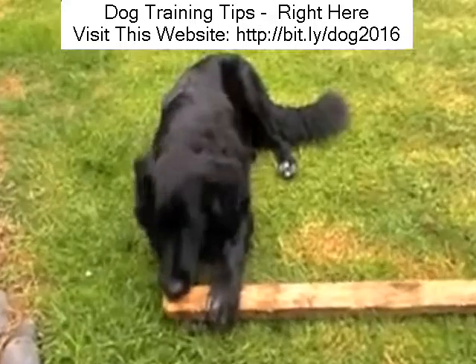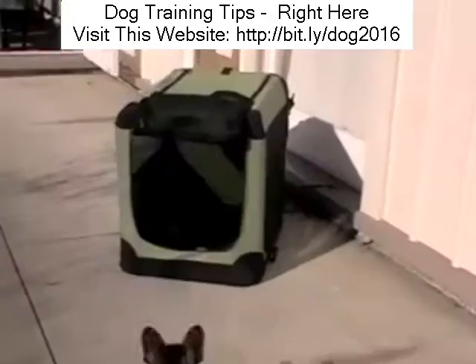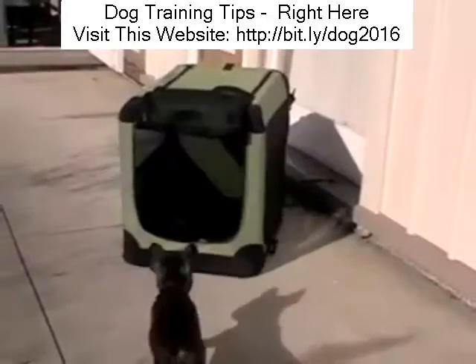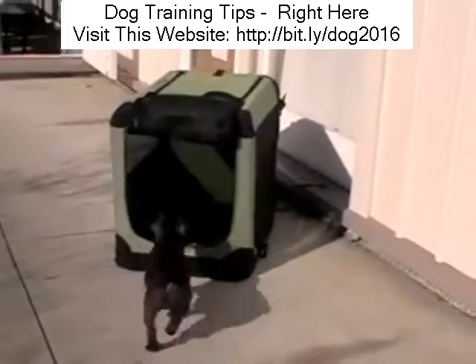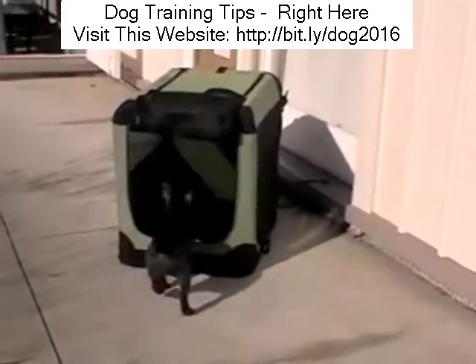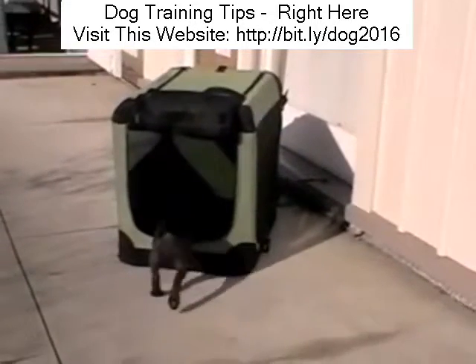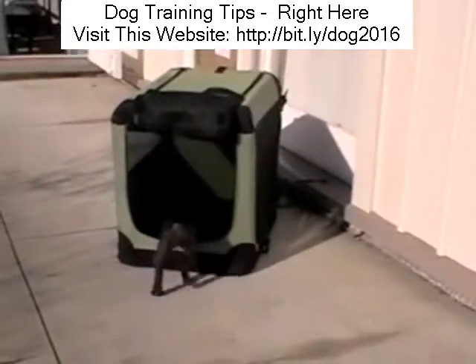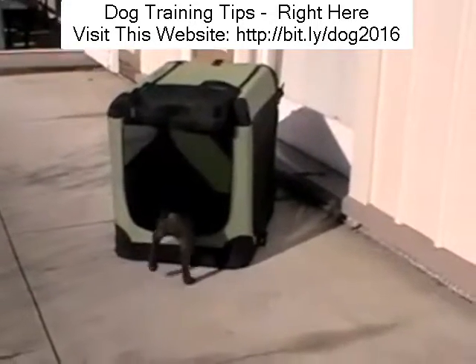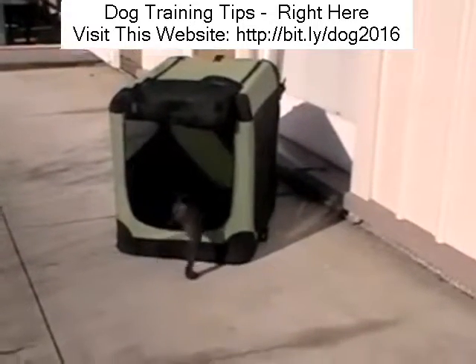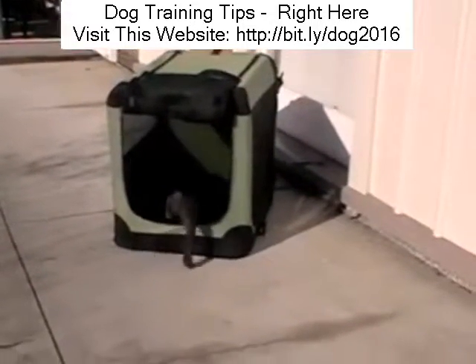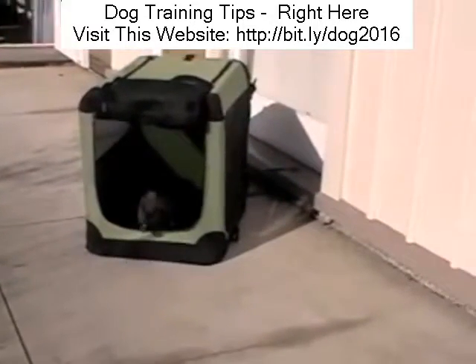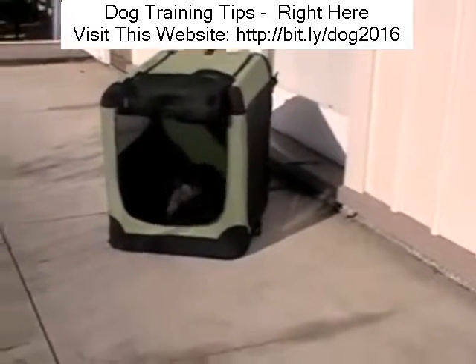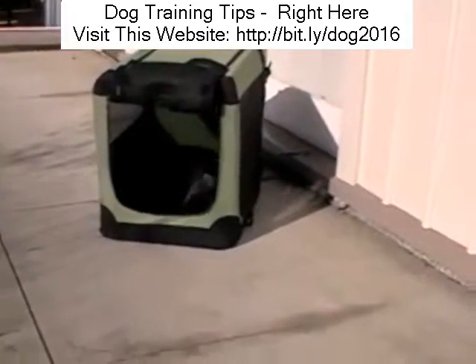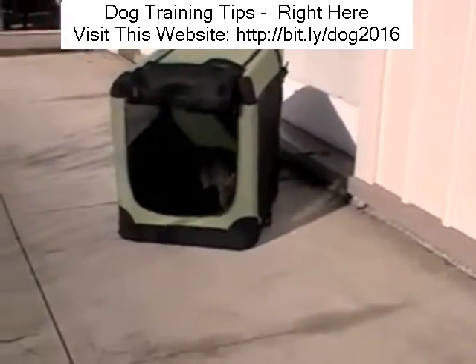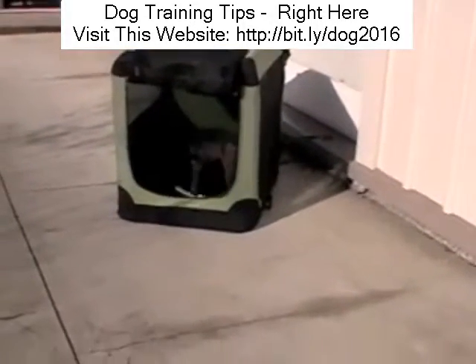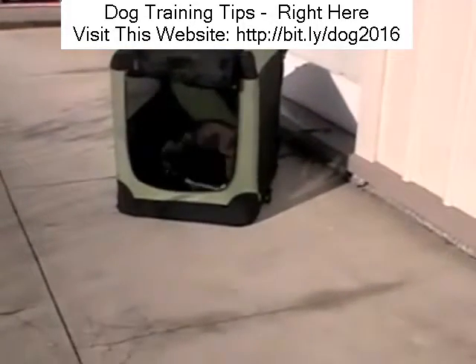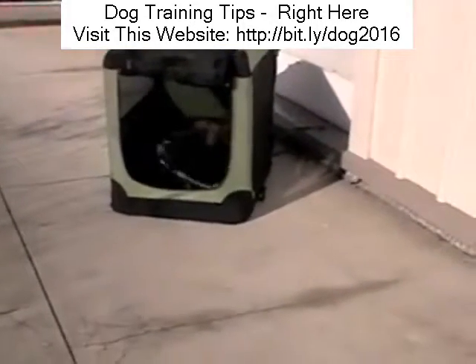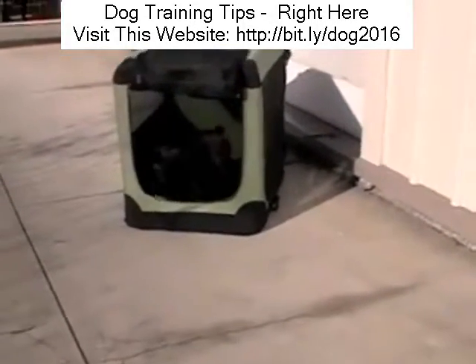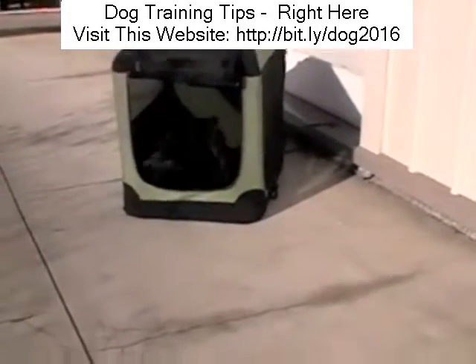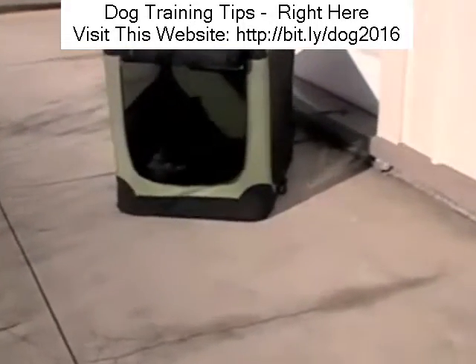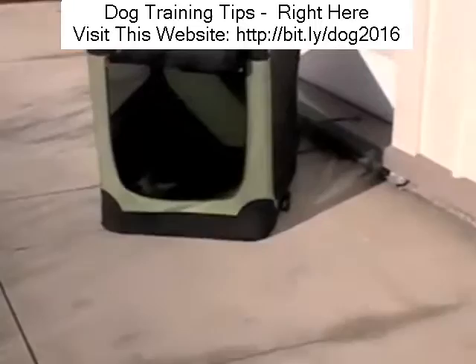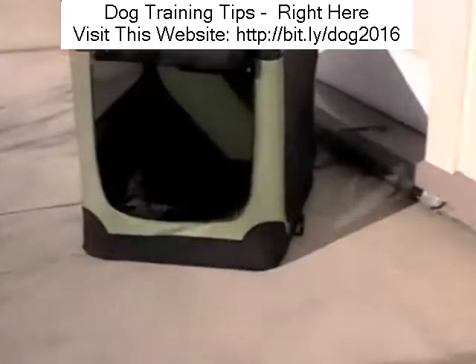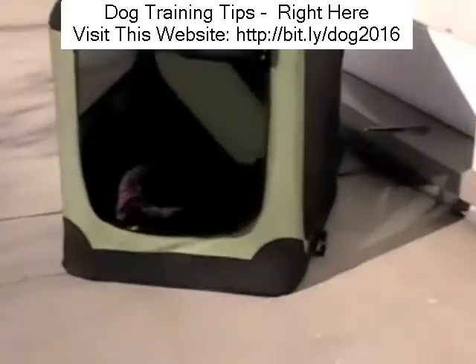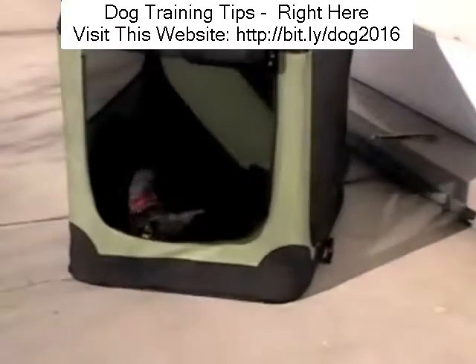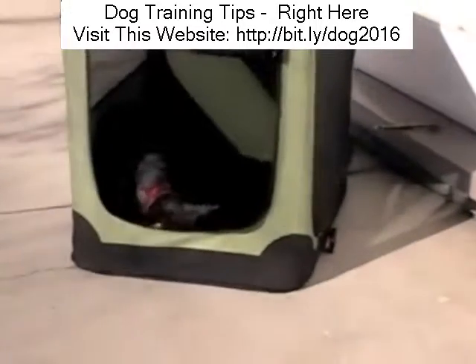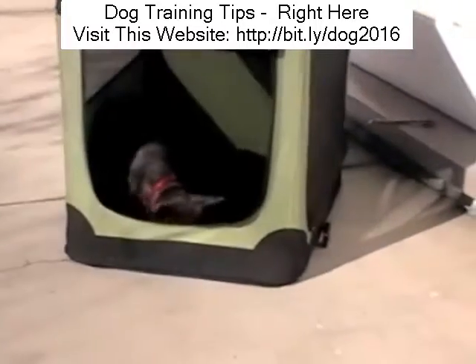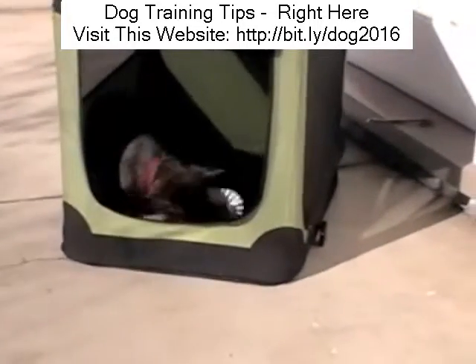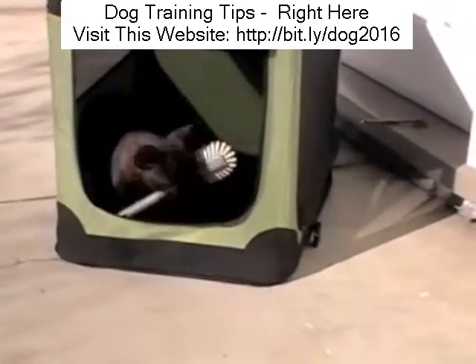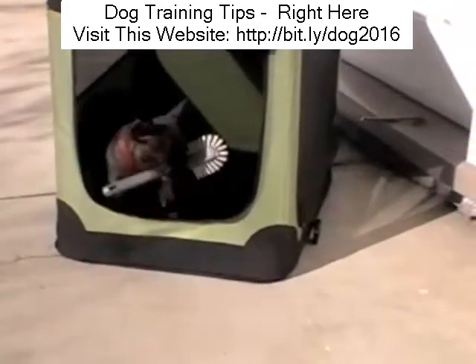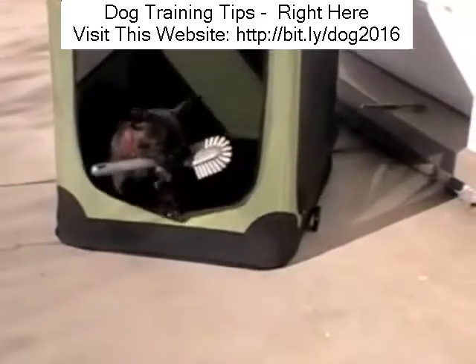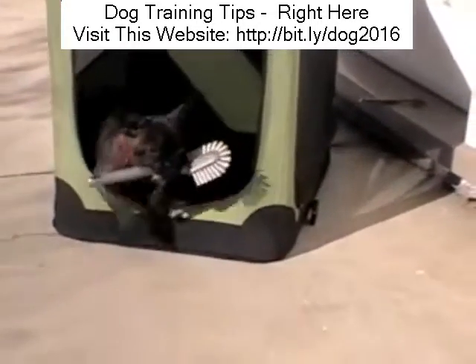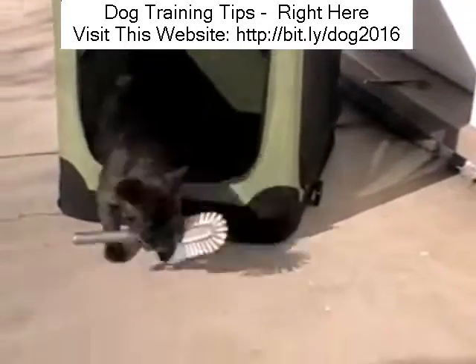Make sure your dog knows which toys are its to chew by putting them into its pen or handing them and saying, 'This is for Molly.'